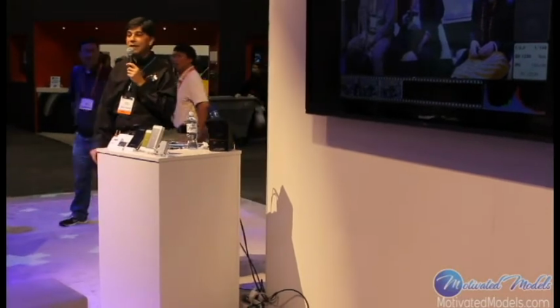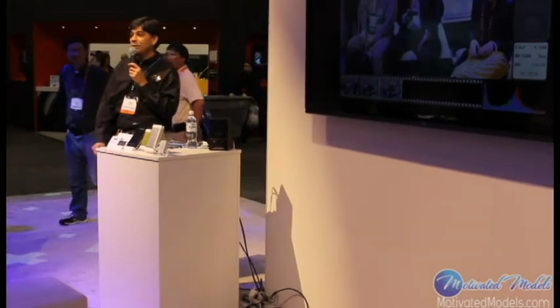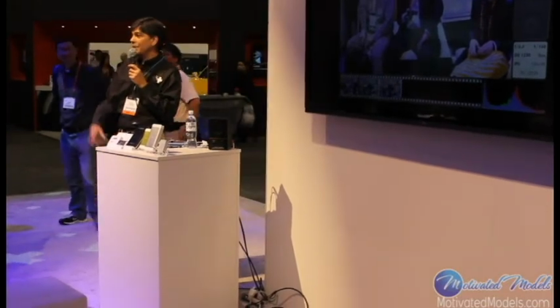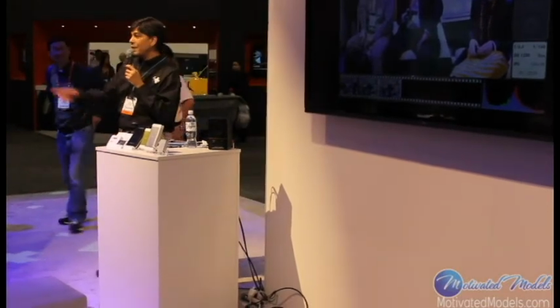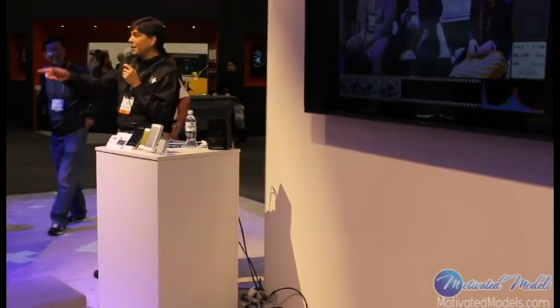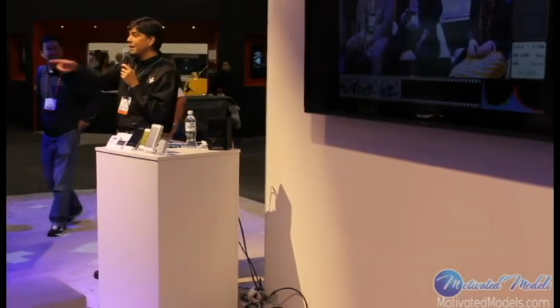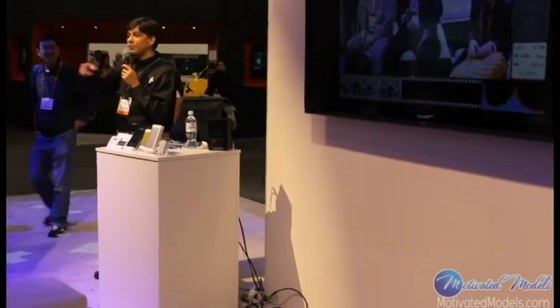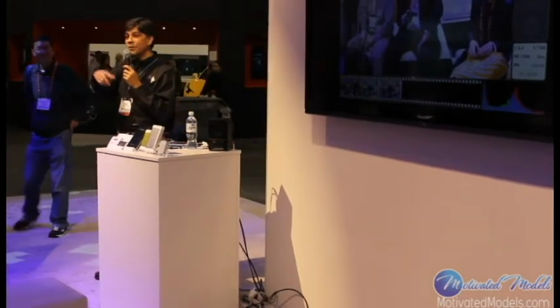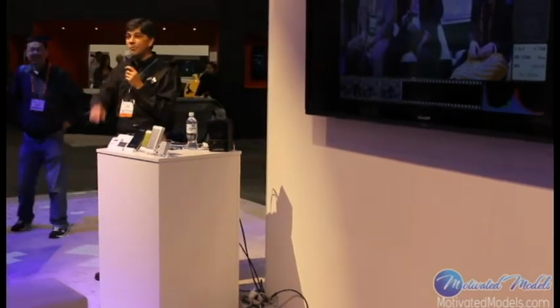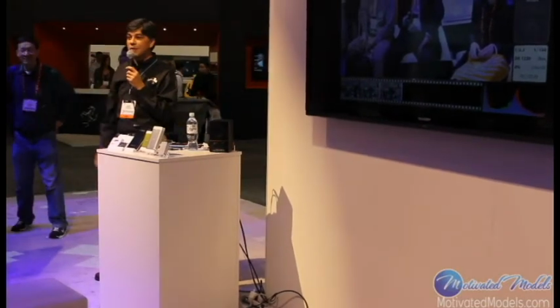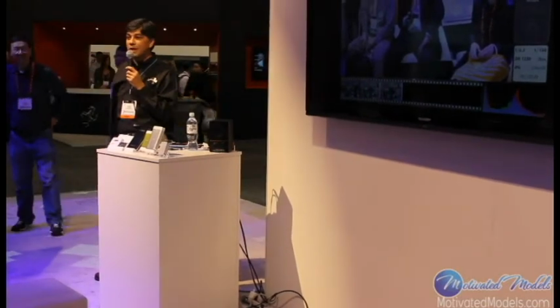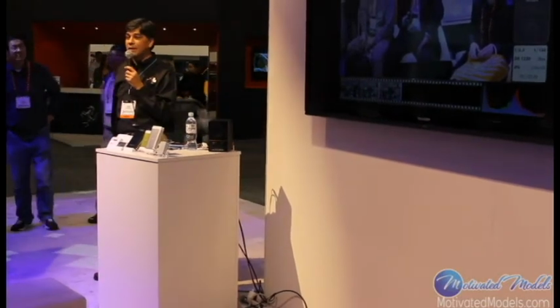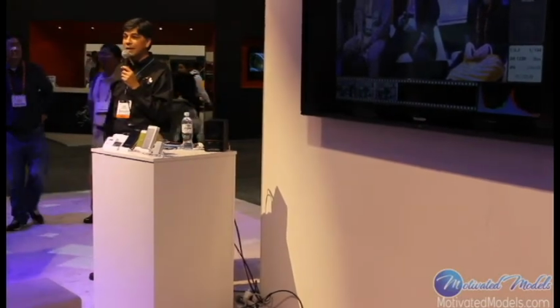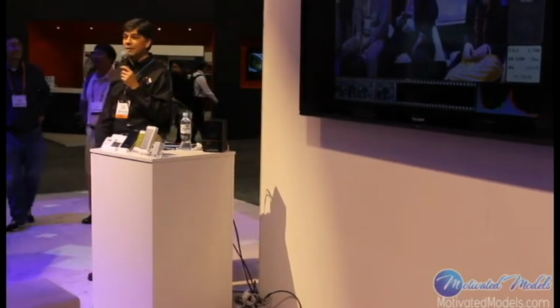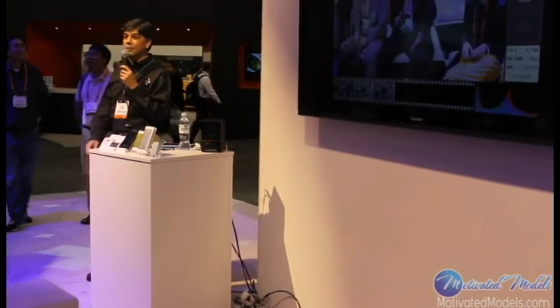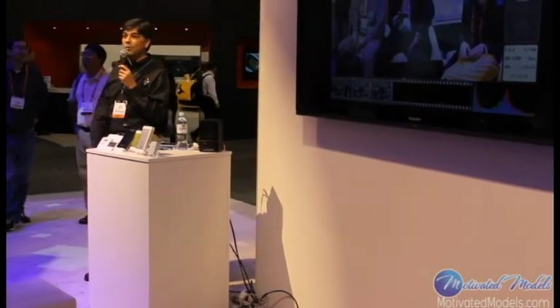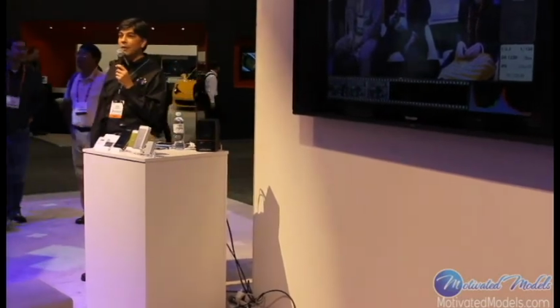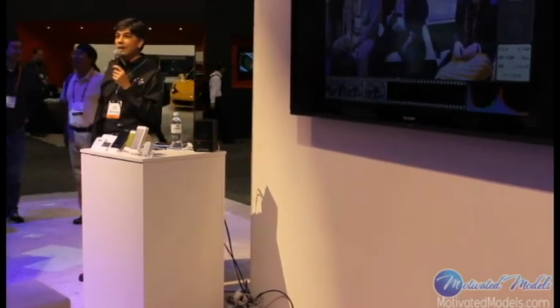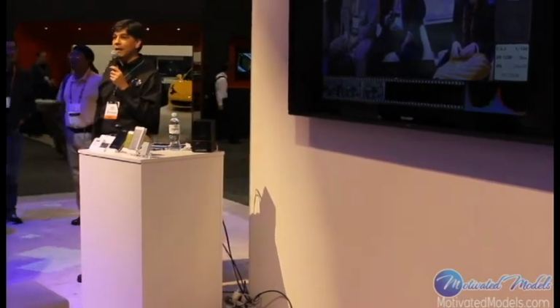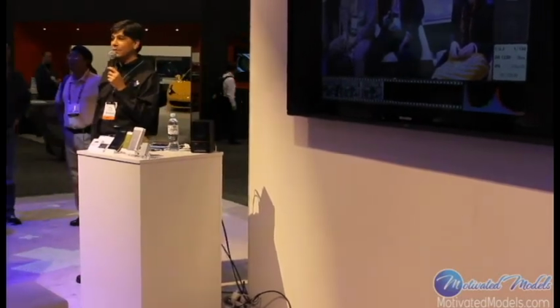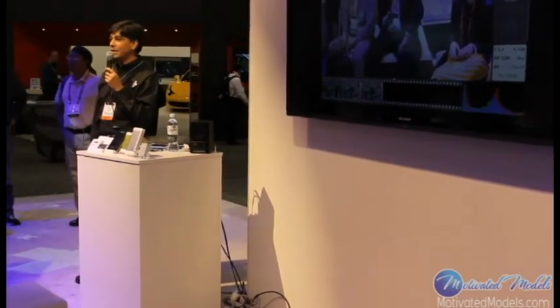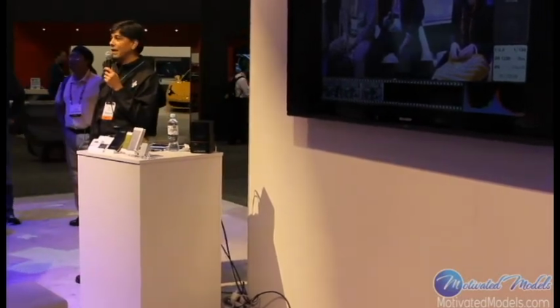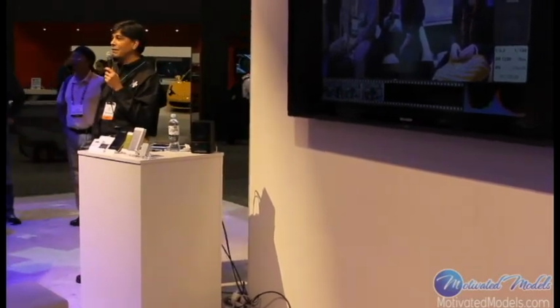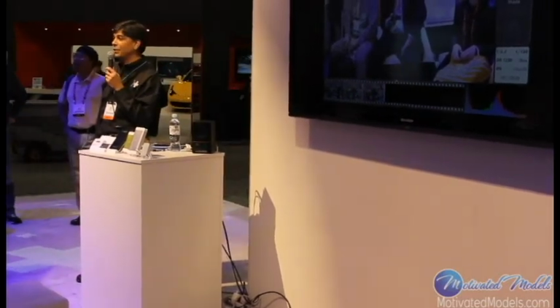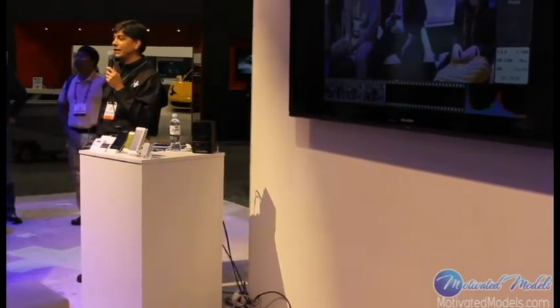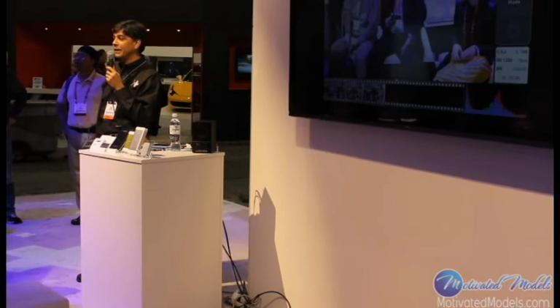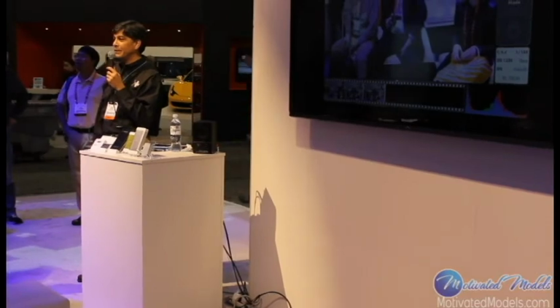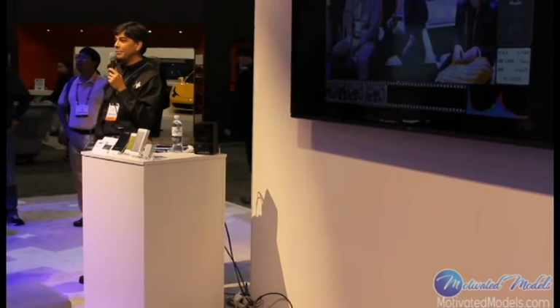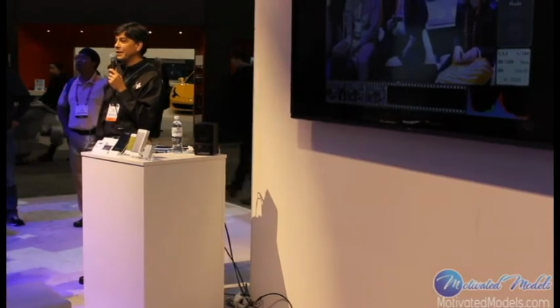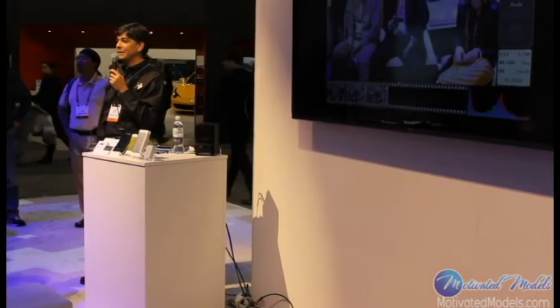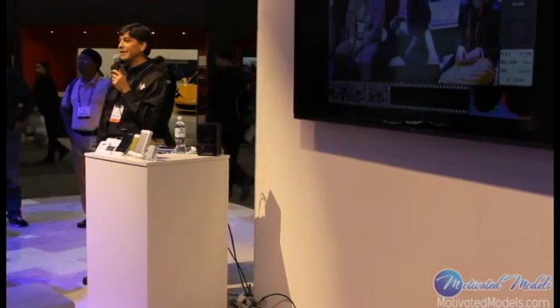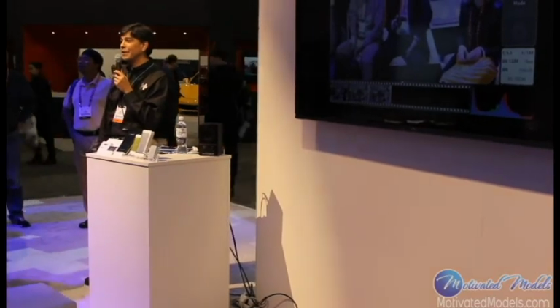Please stop by the booths on both sides for more live demos and more detailed information. Thank you.